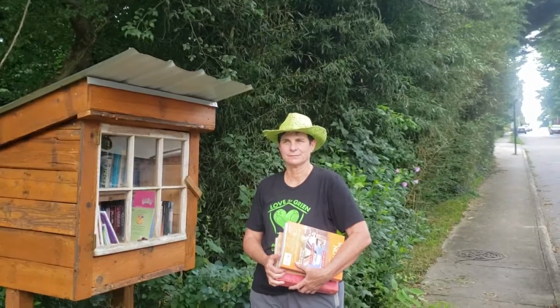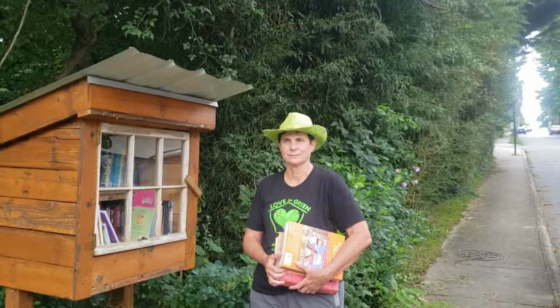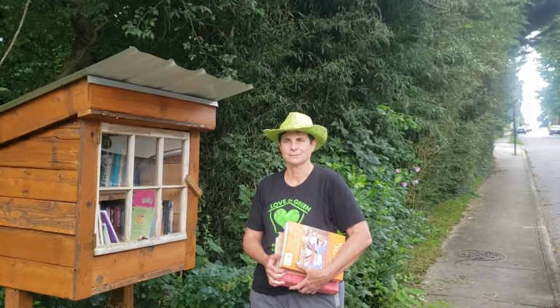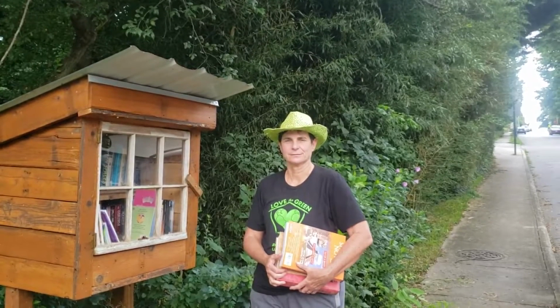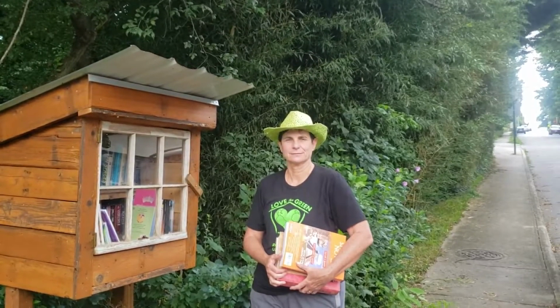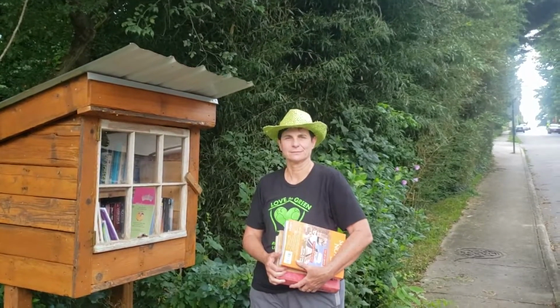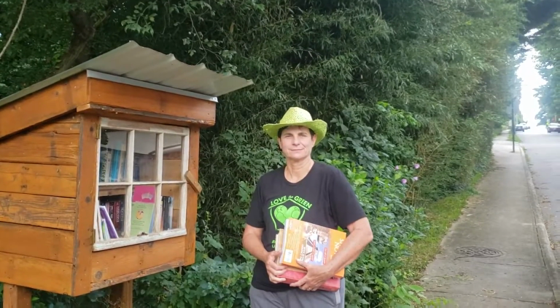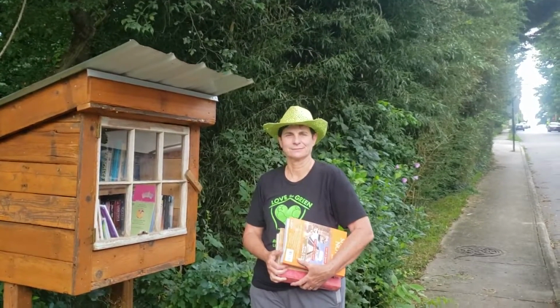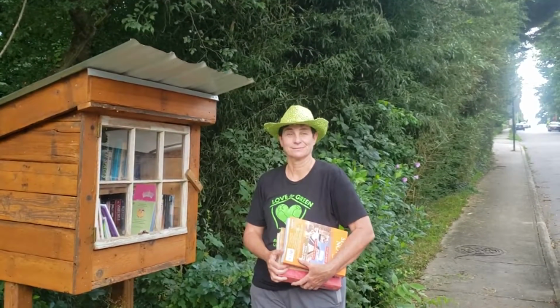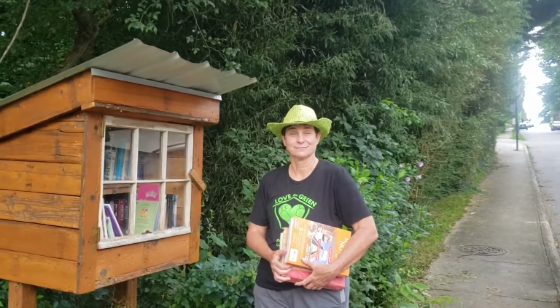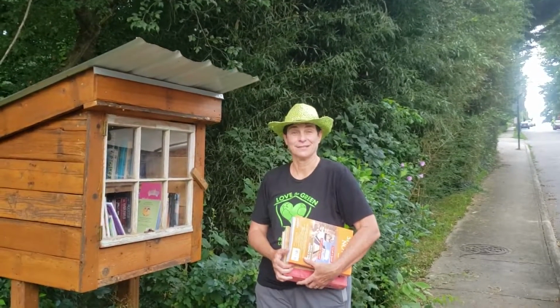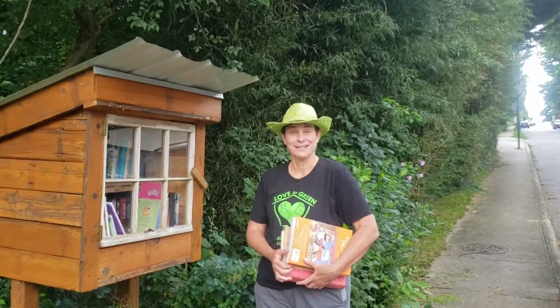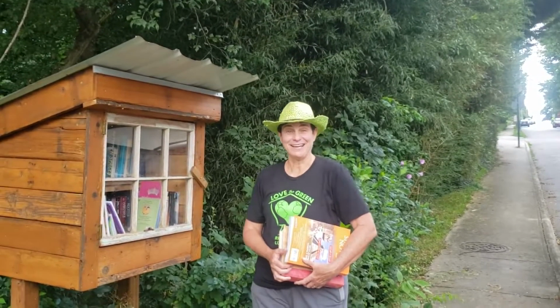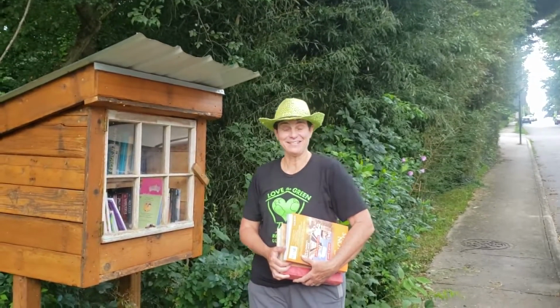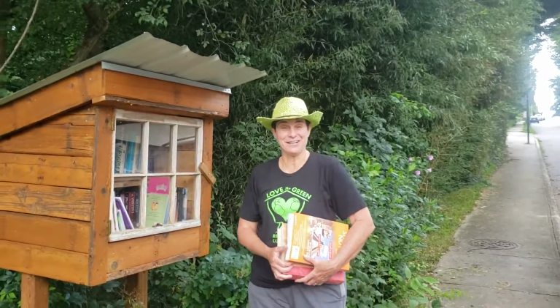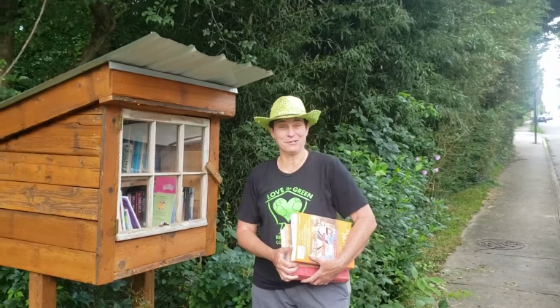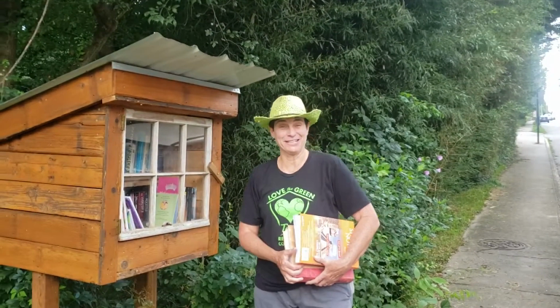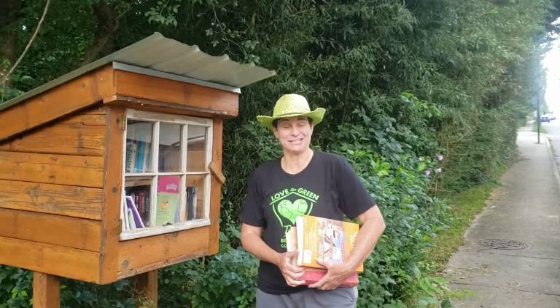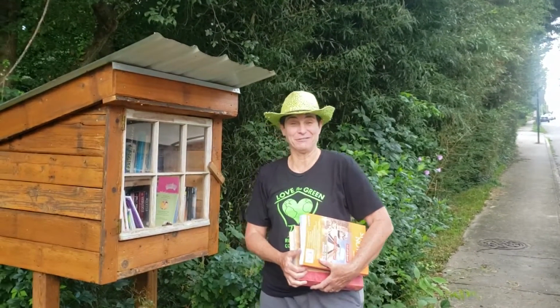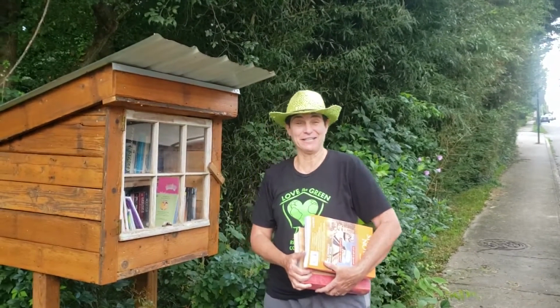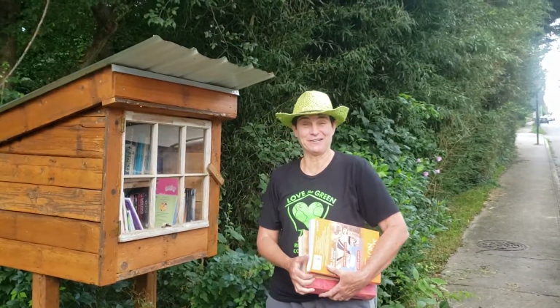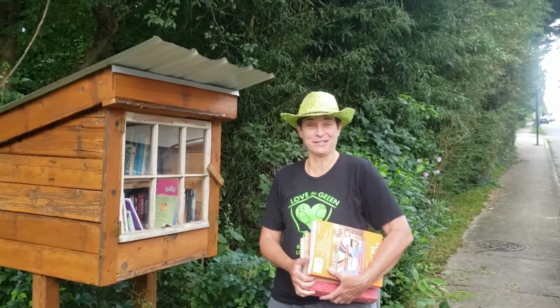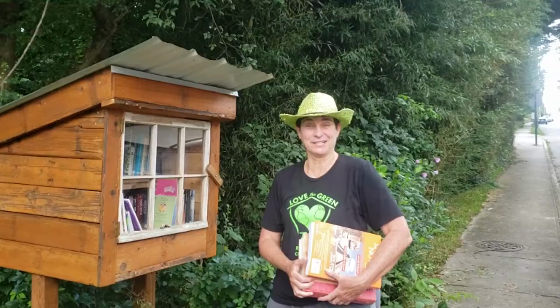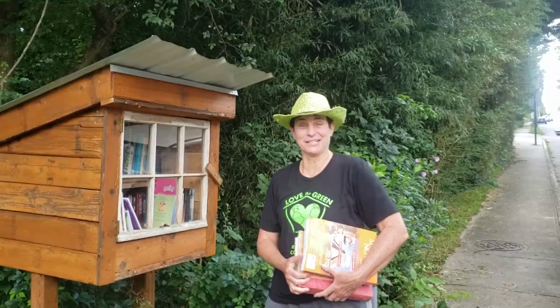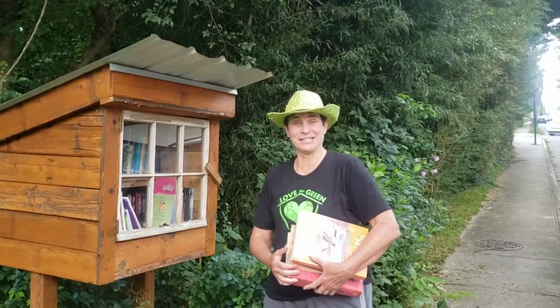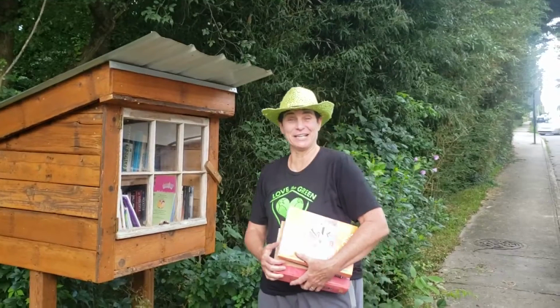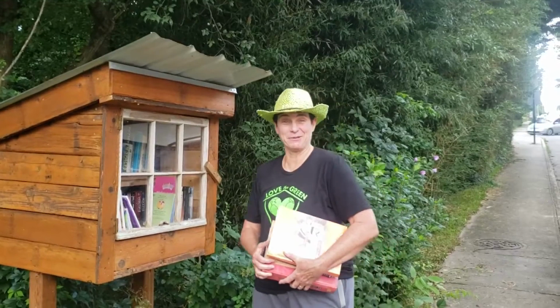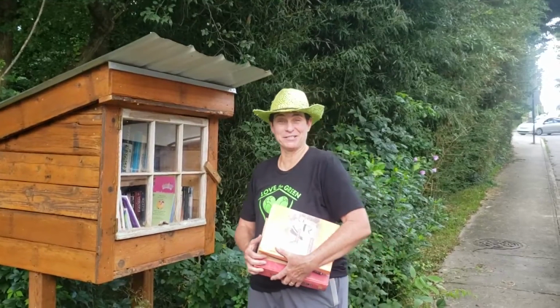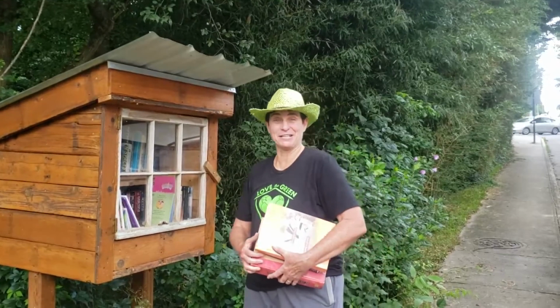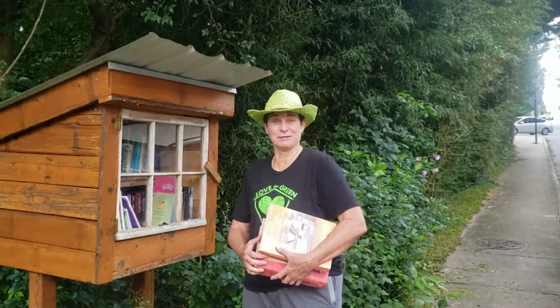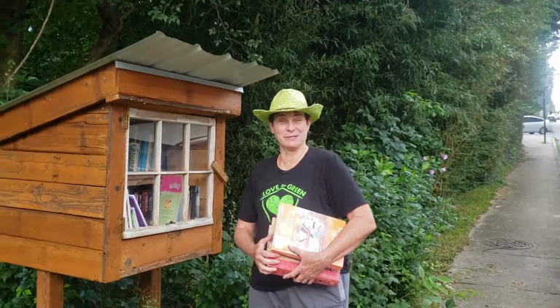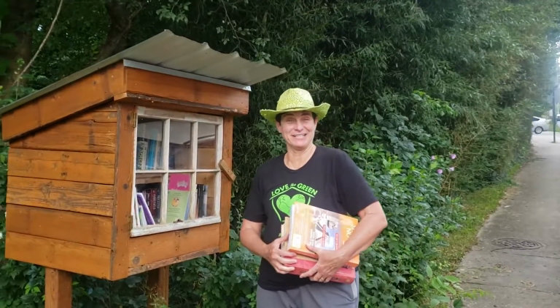Hey Mary, what you doing? Hey, you know how we like to go find all the little lending libraries all over the place?